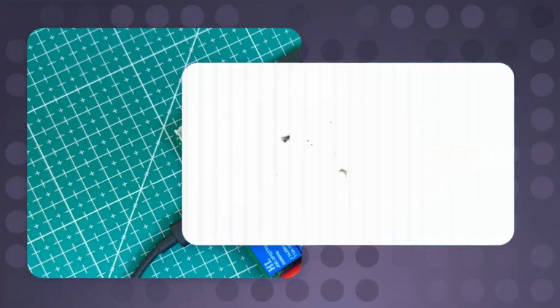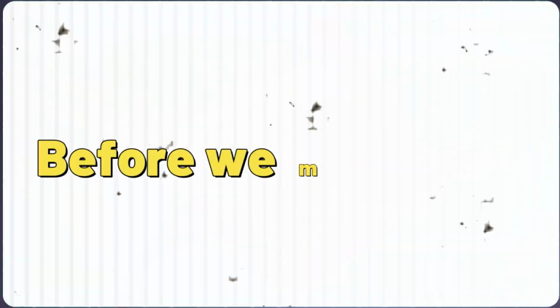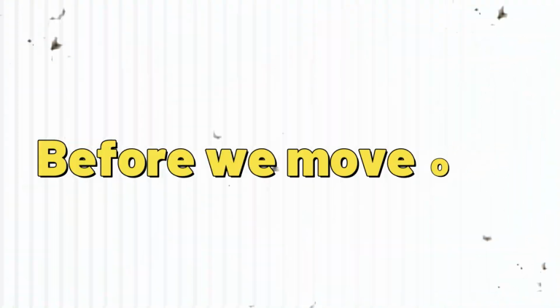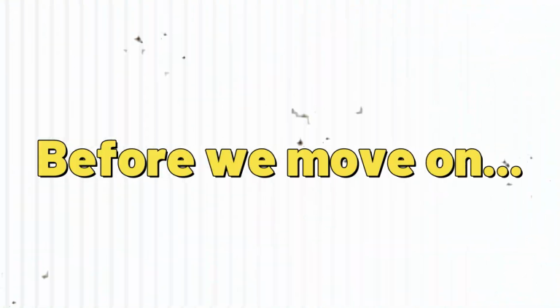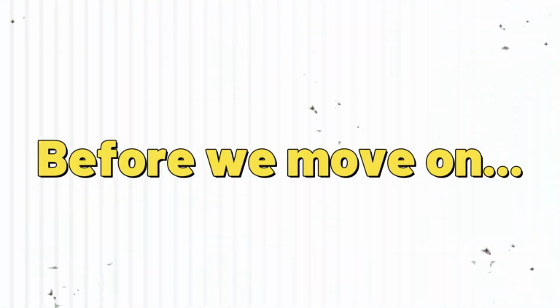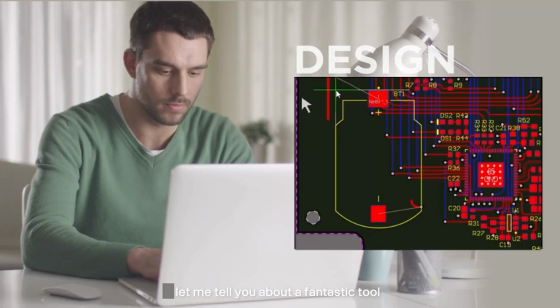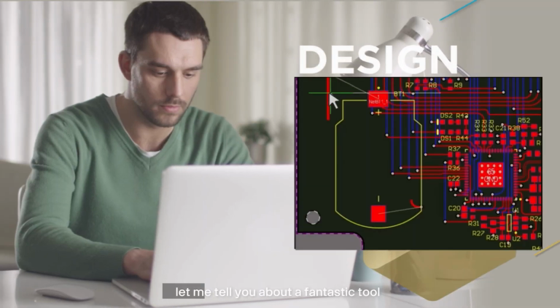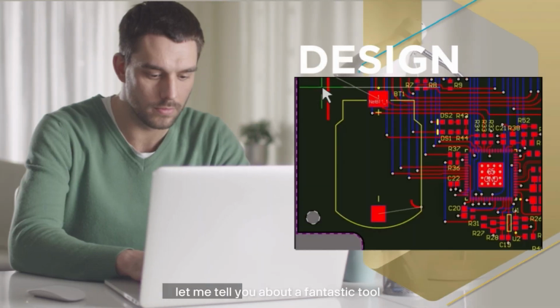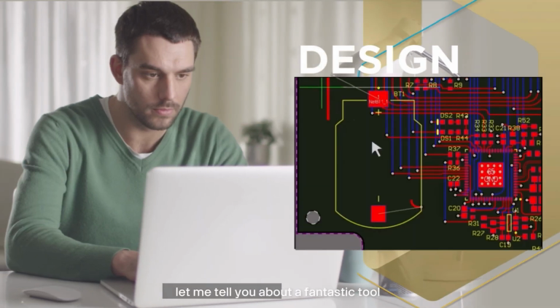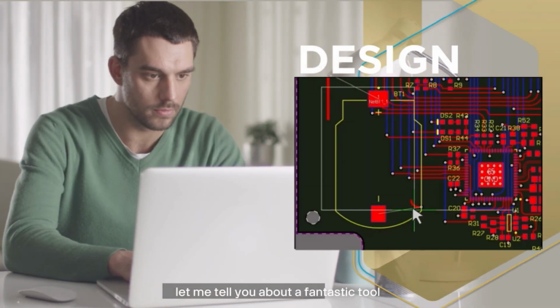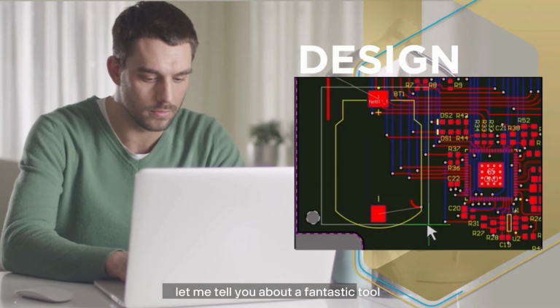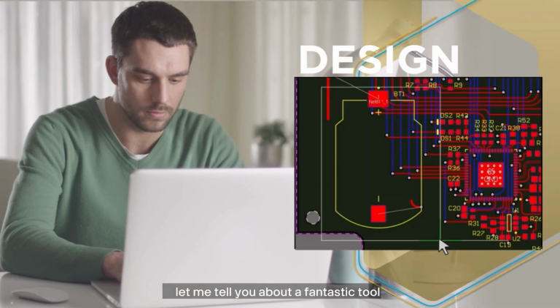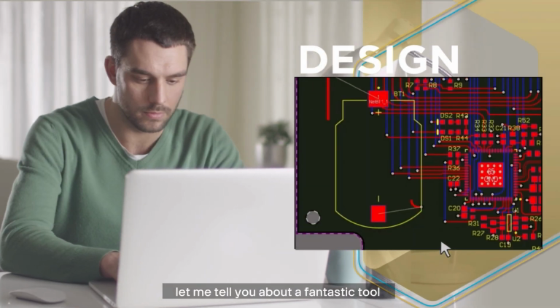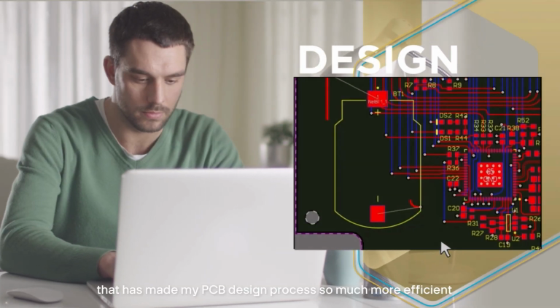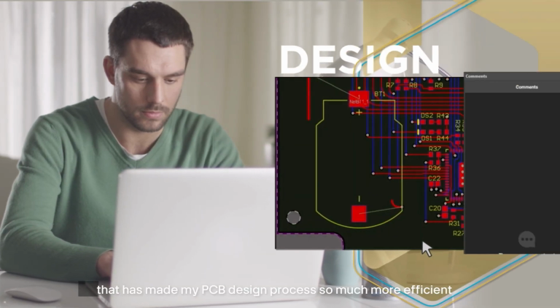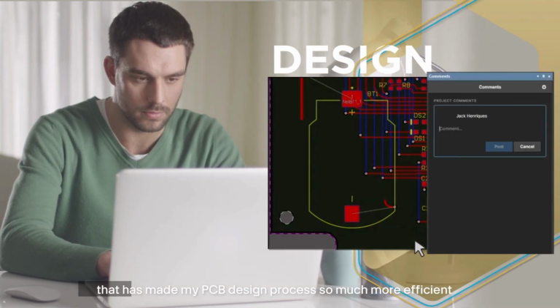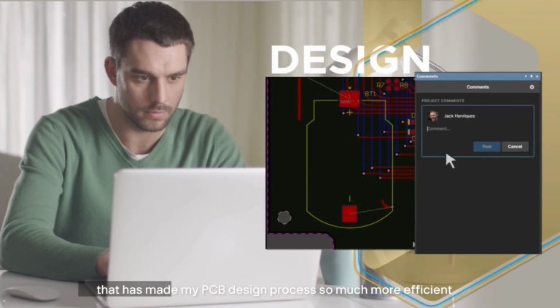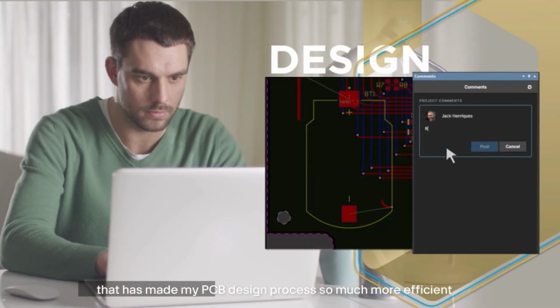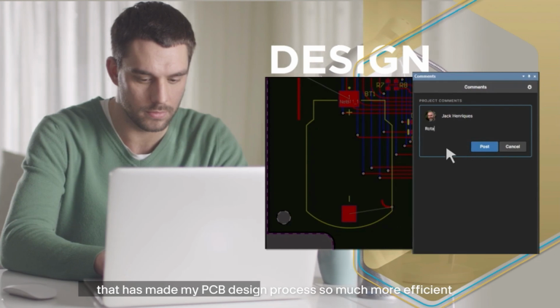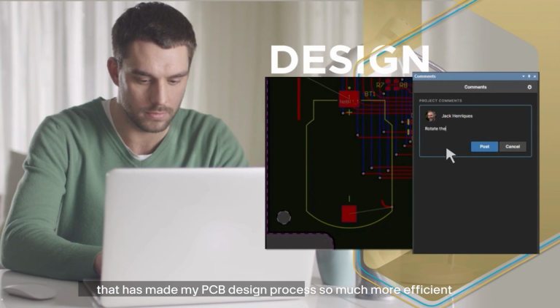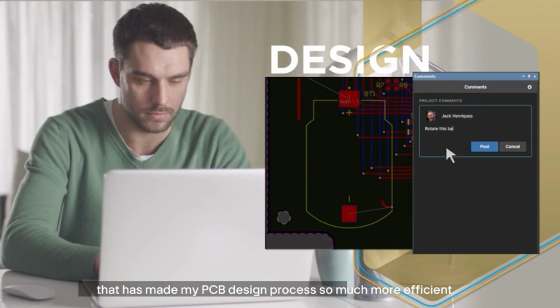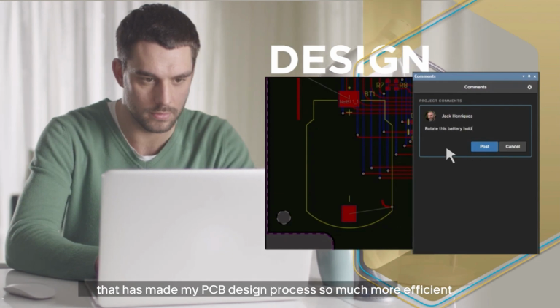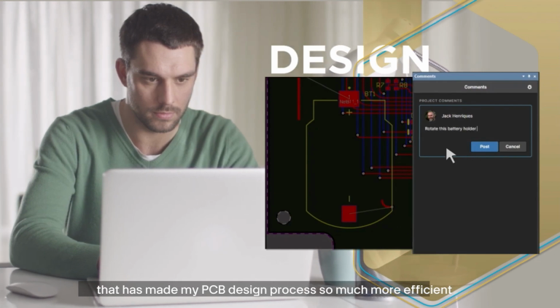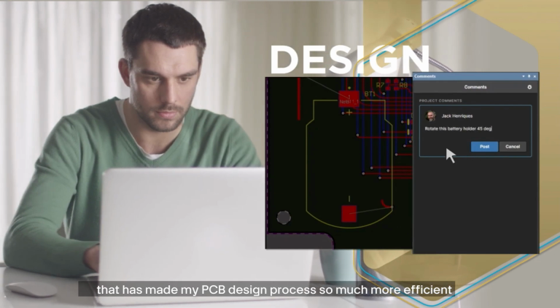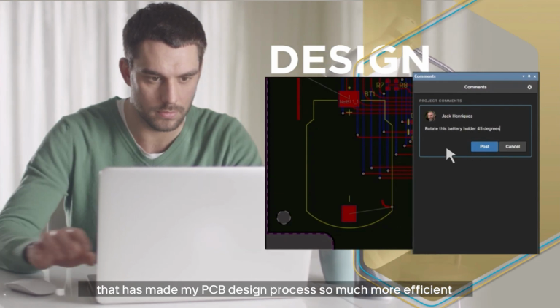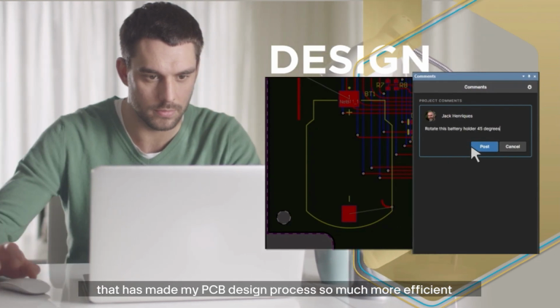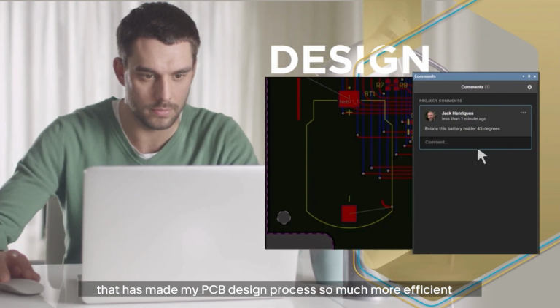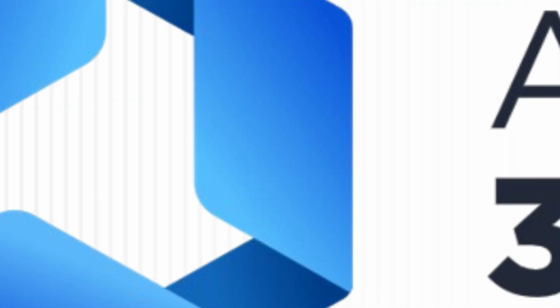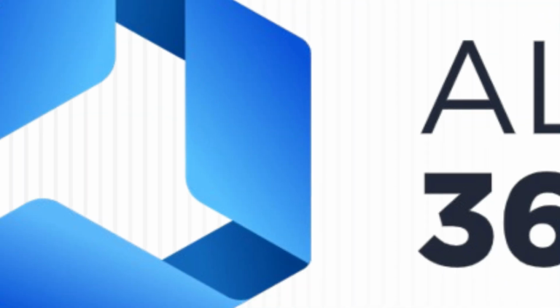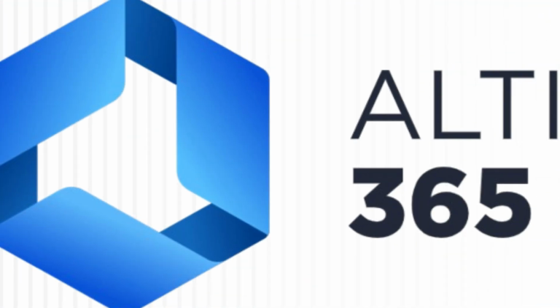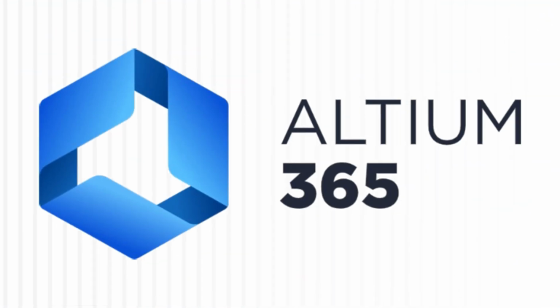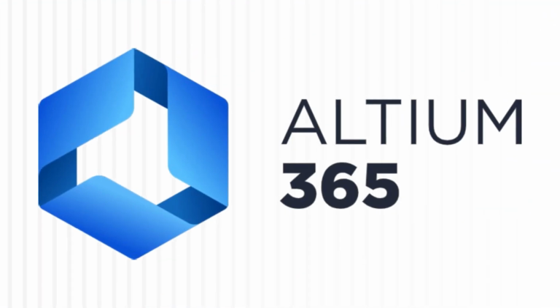Before we move on, let me tell you about a fantastic tool that has made my PCB design process so much more efficient — Altium 365.